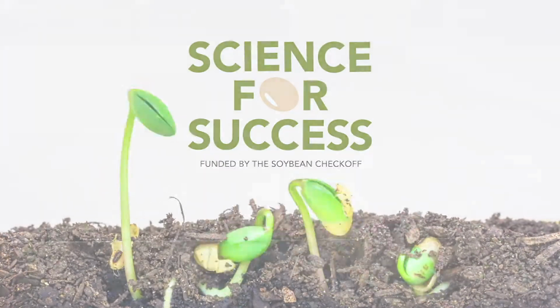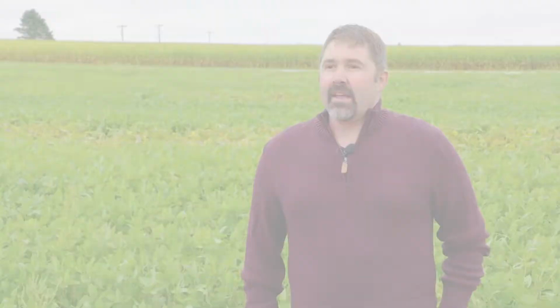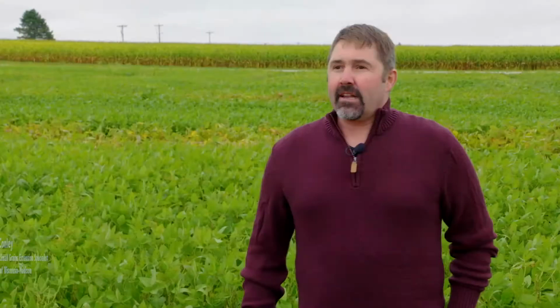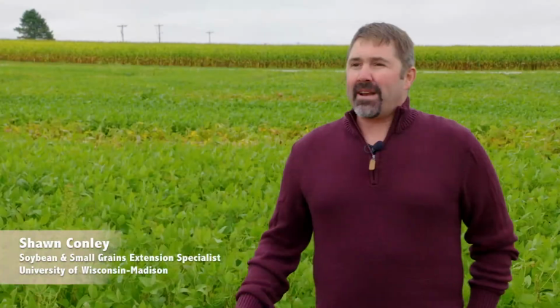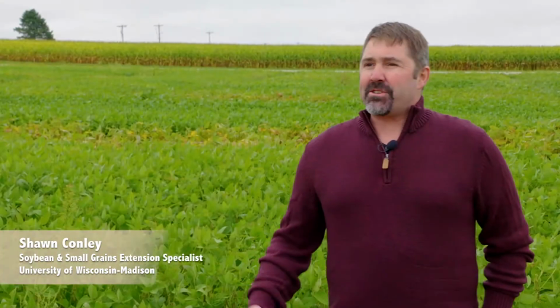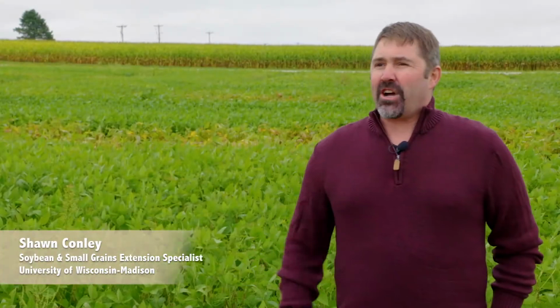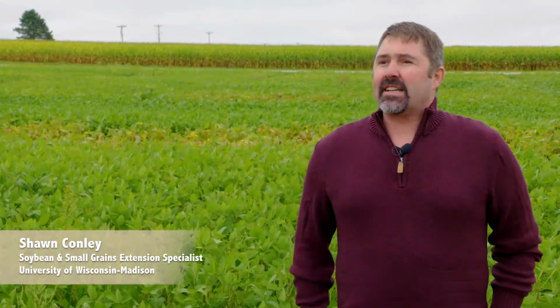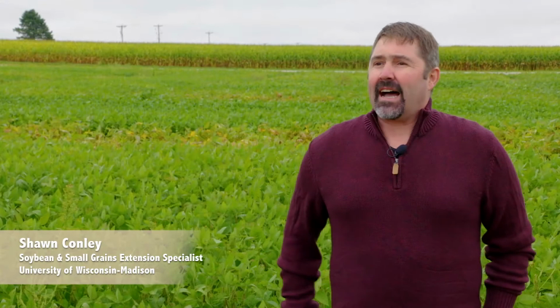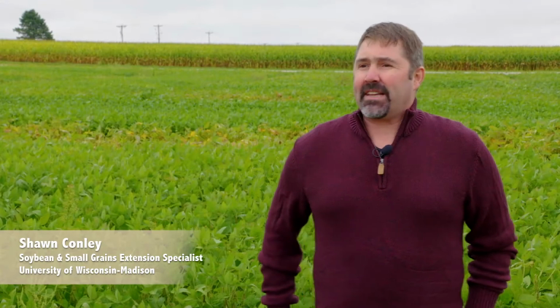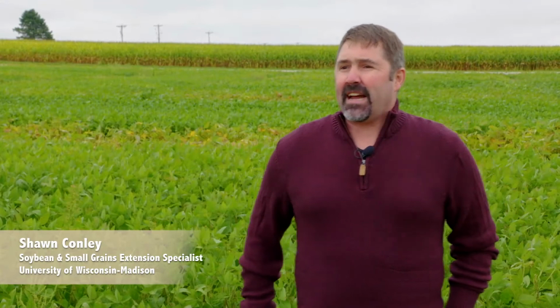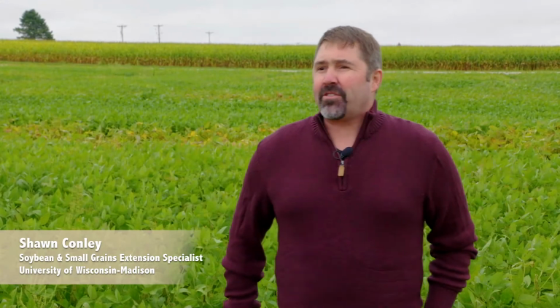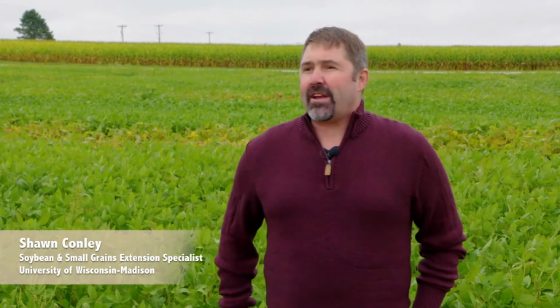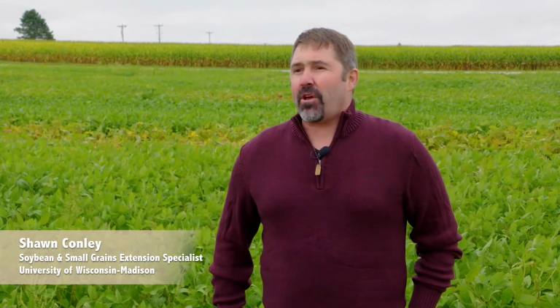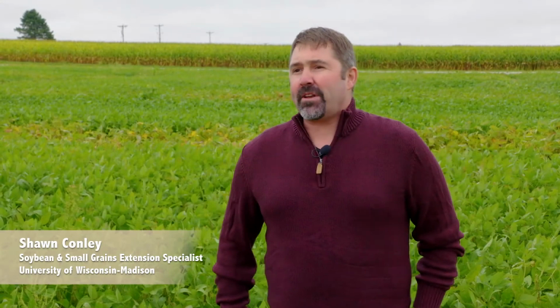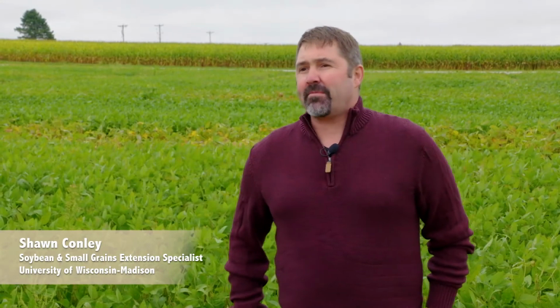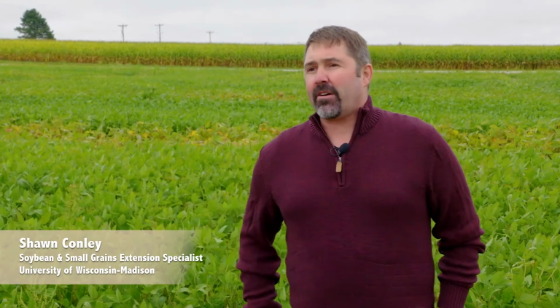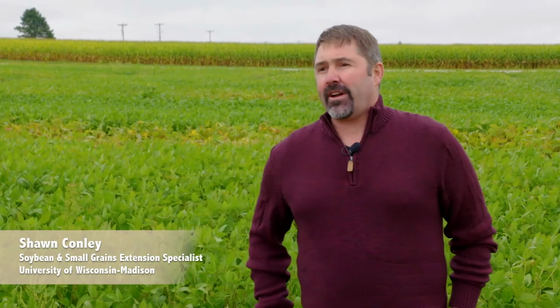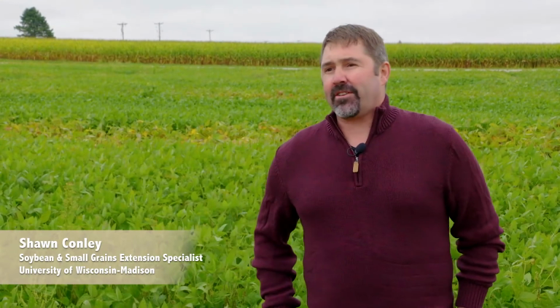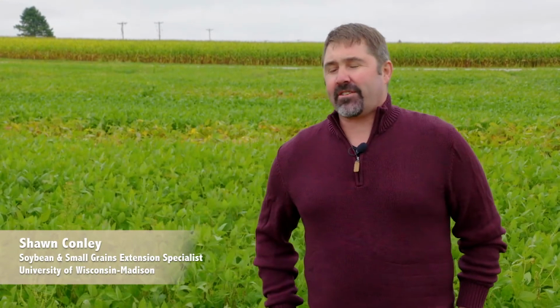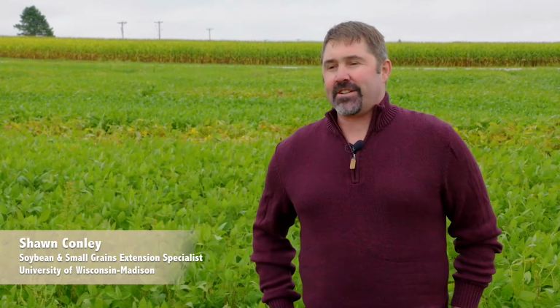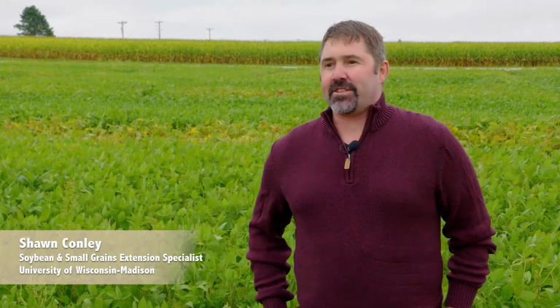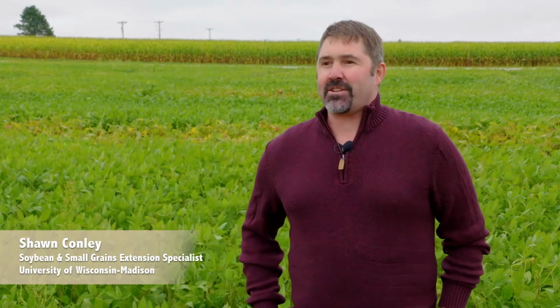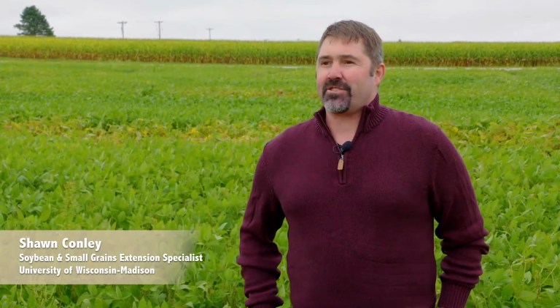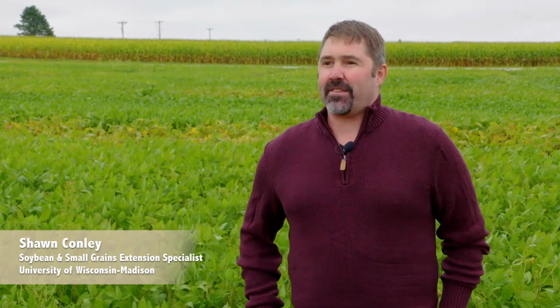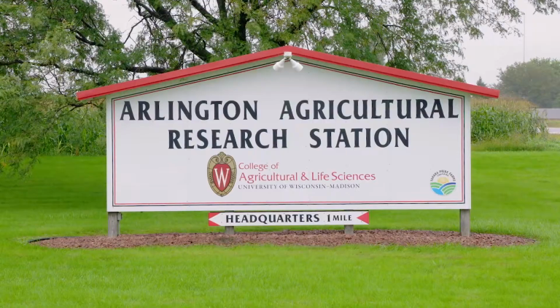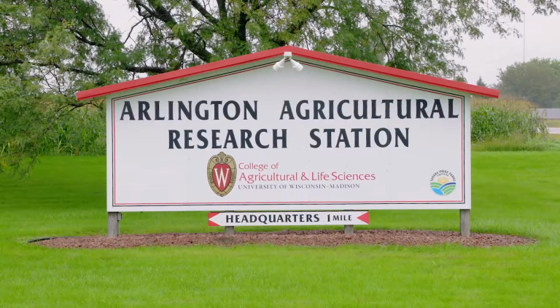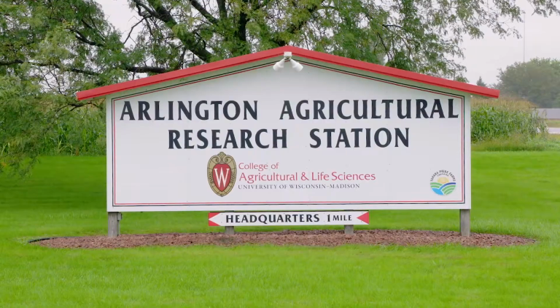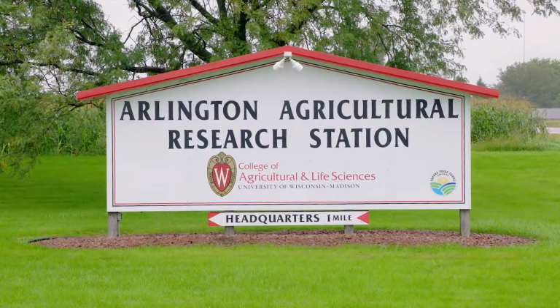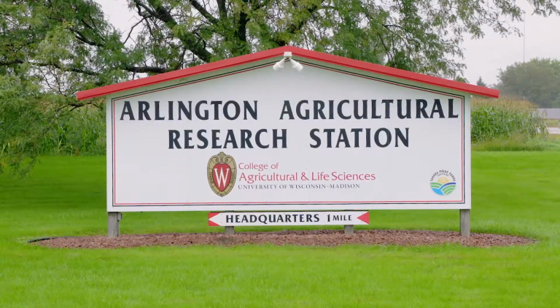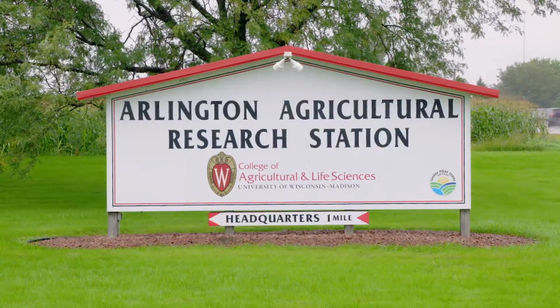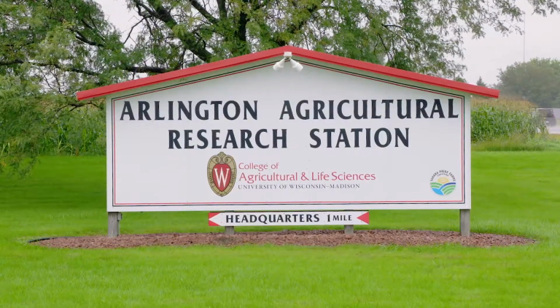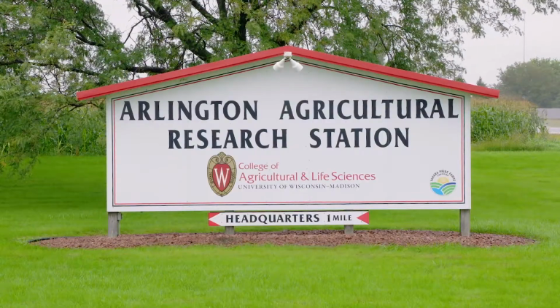Hello, my name is Sean Conley. I'm the State Soybean and Small Grains Extension Specialist at the University of Wisconsin-Madison.